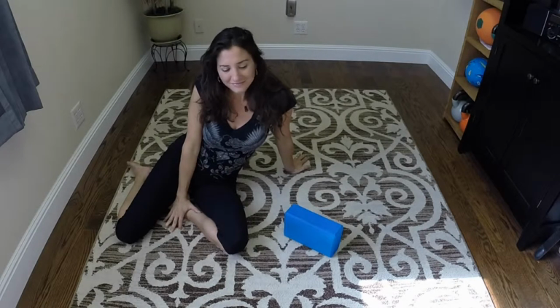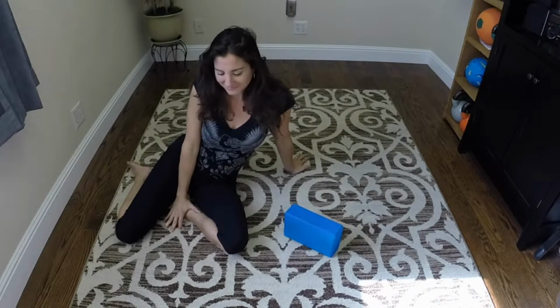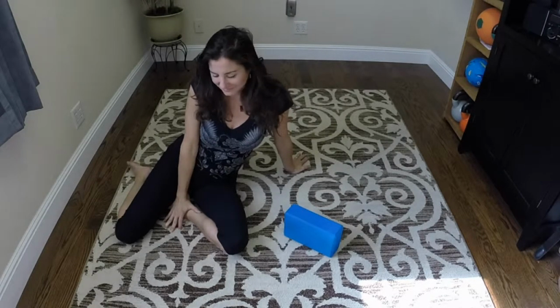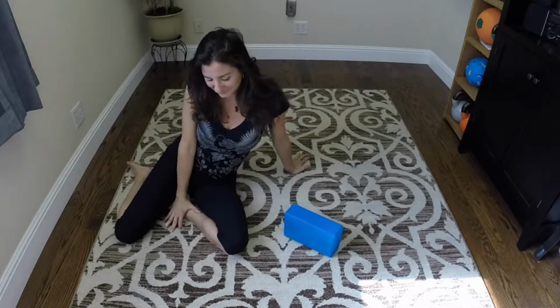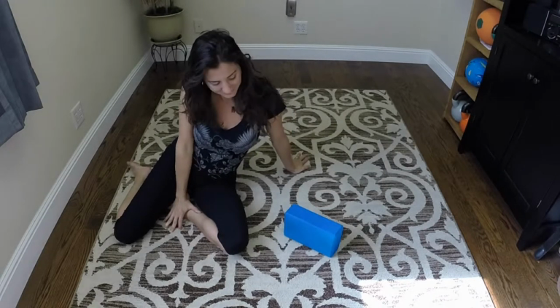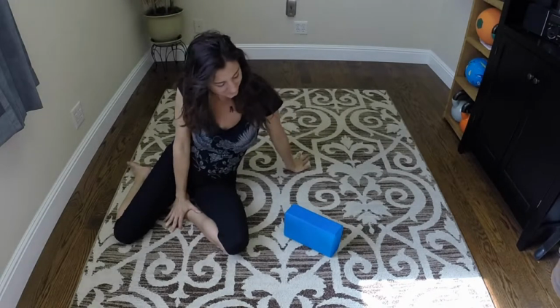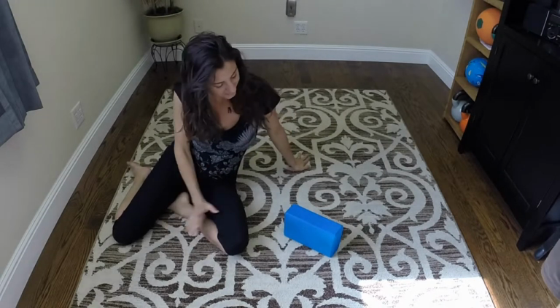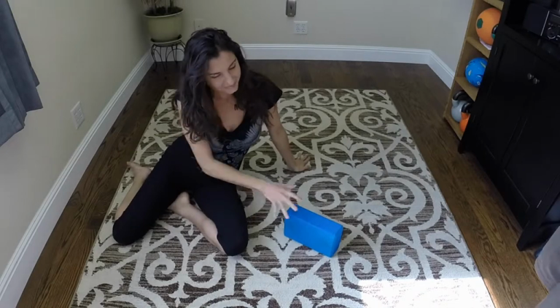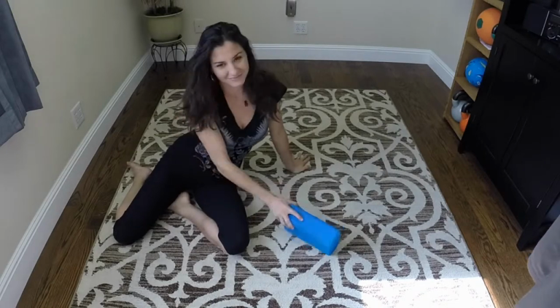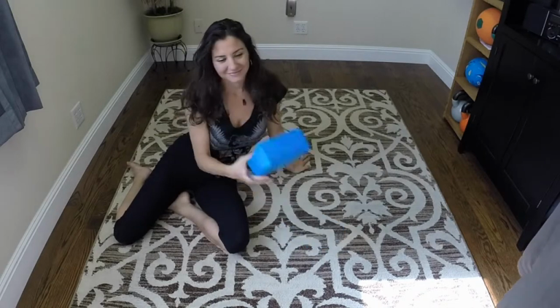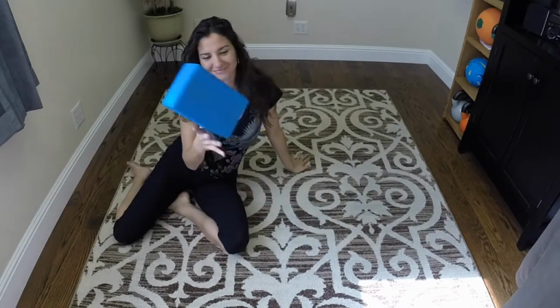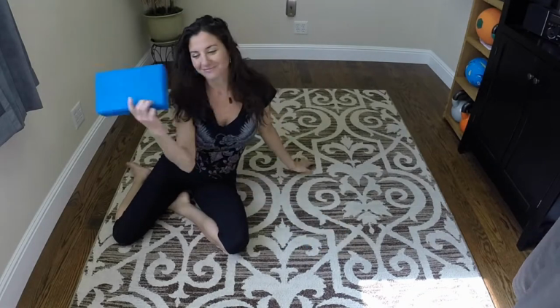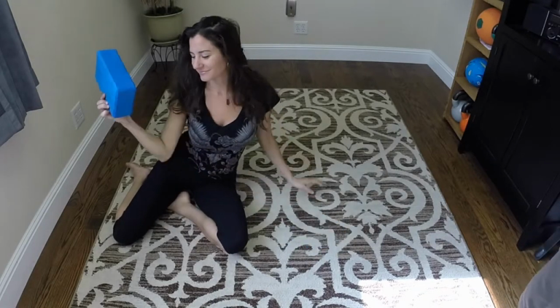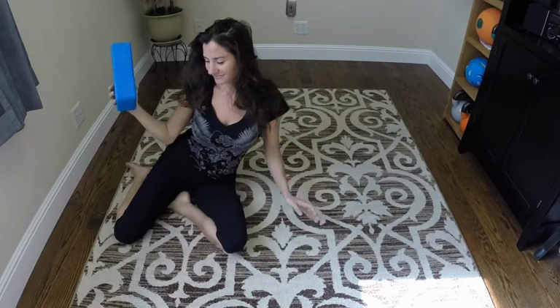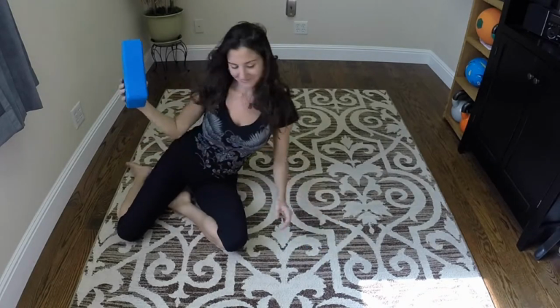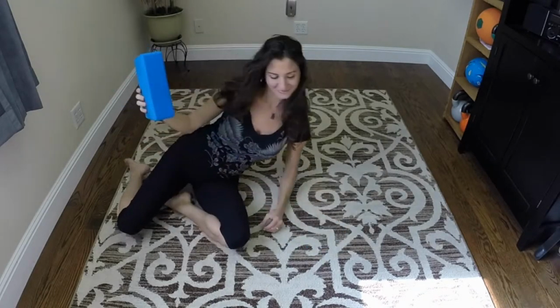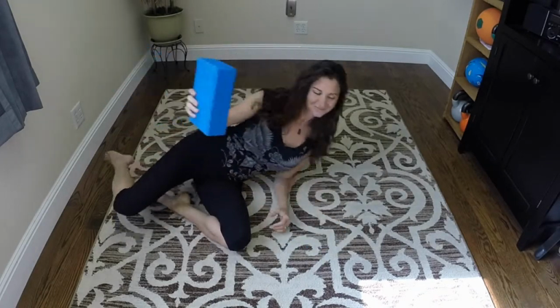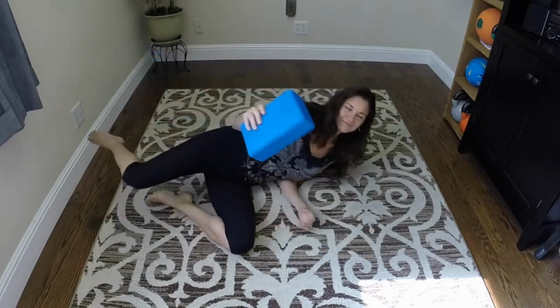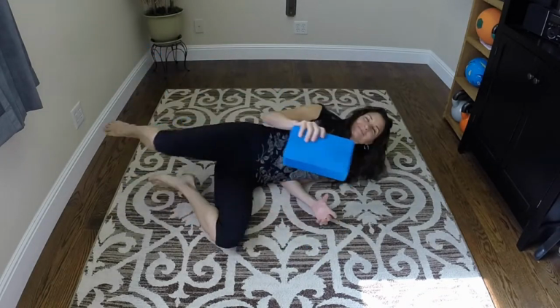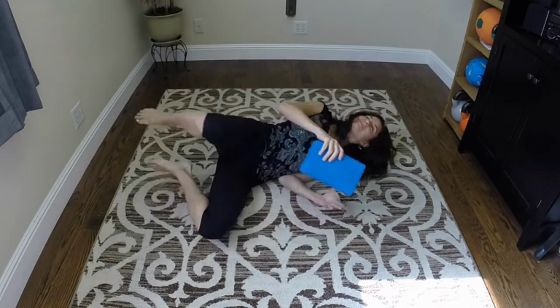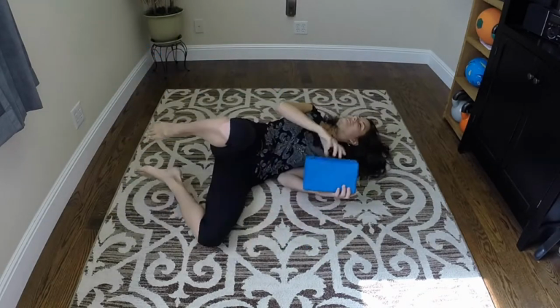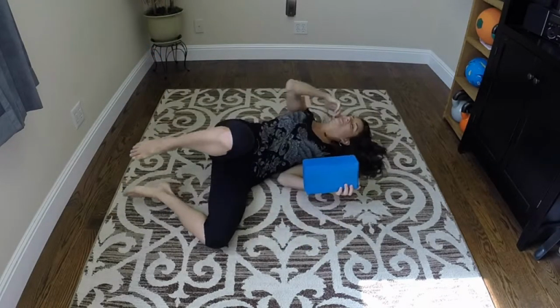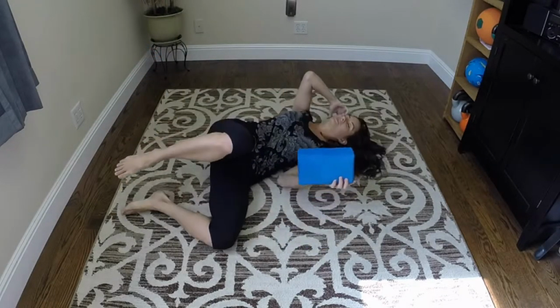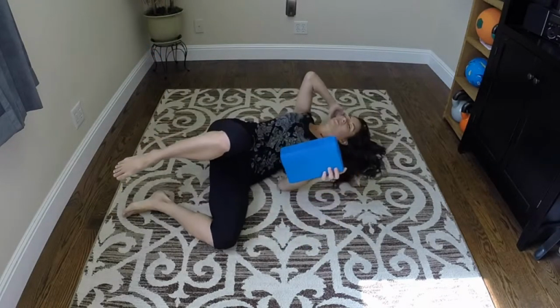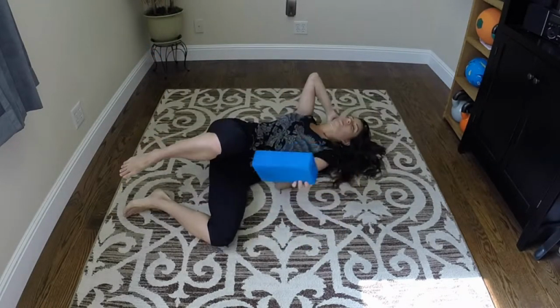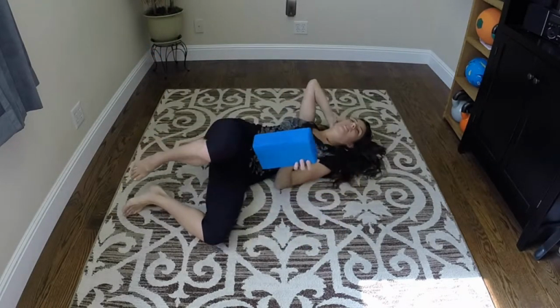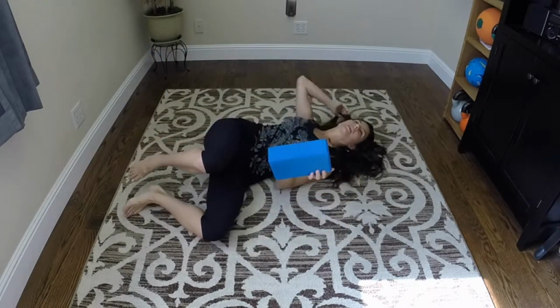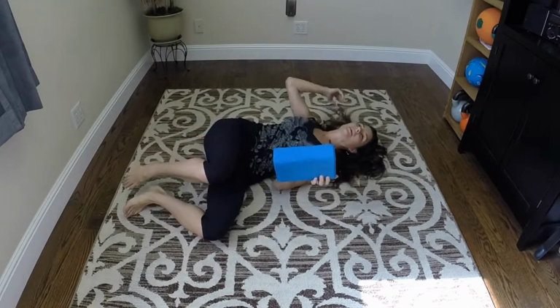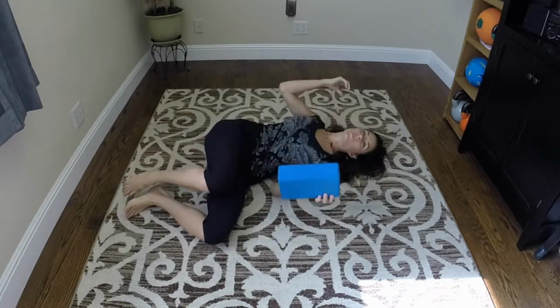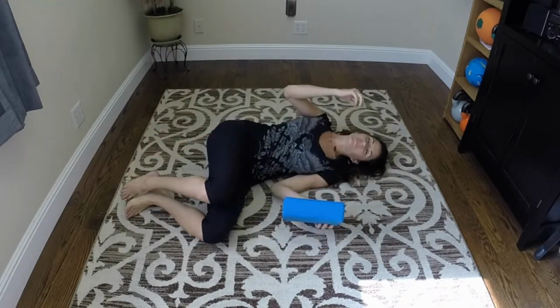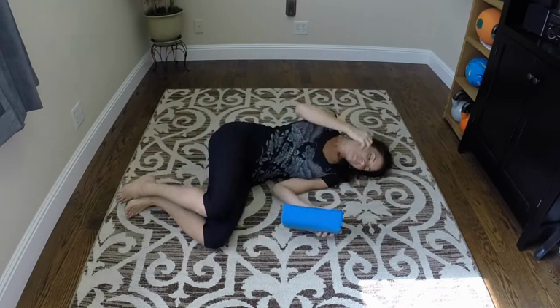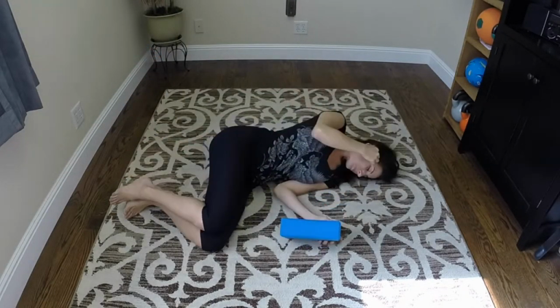Get yourself a yoga block and a floor to lay on. We're going to start off by laying on the left side.